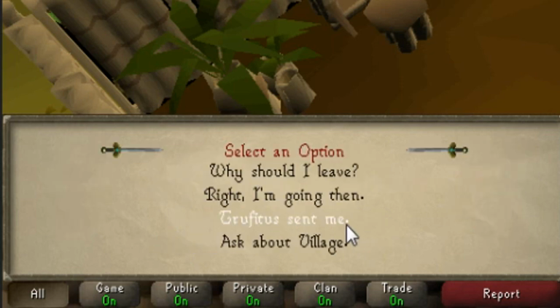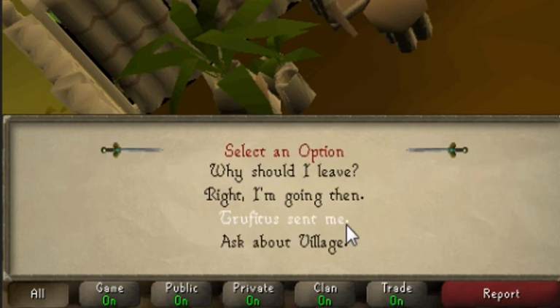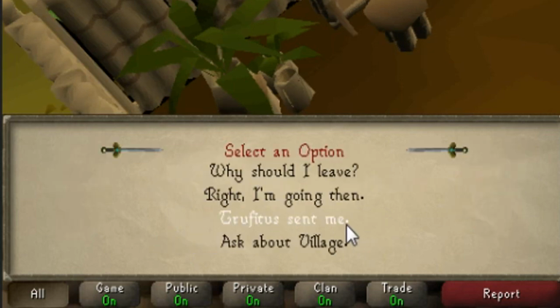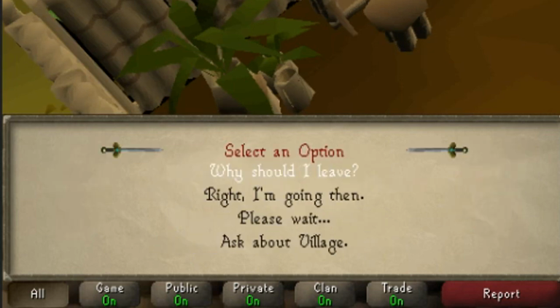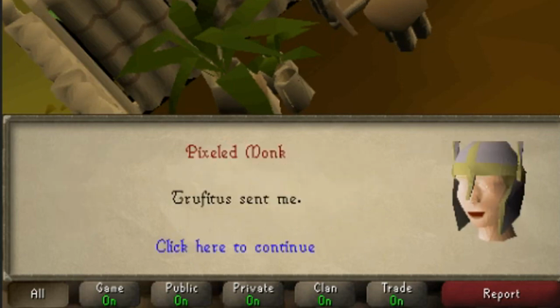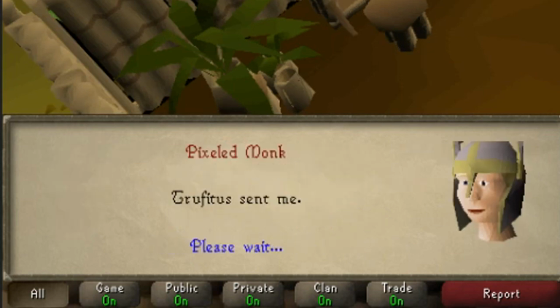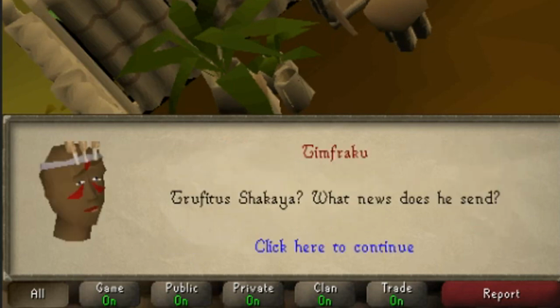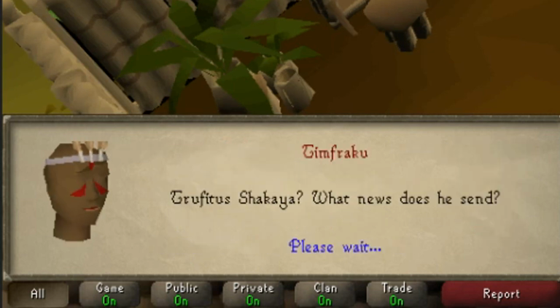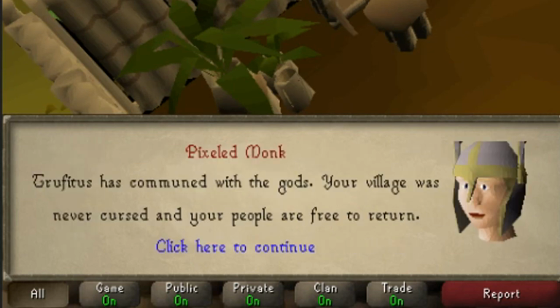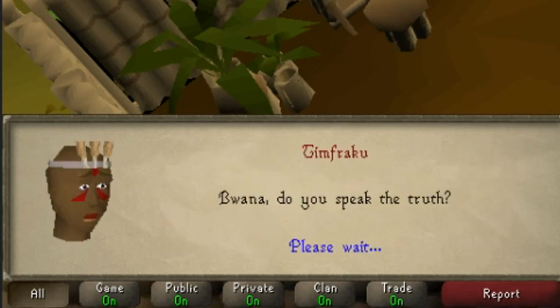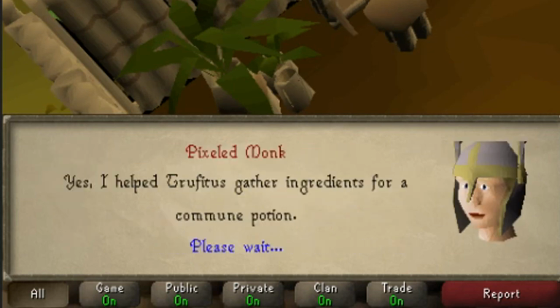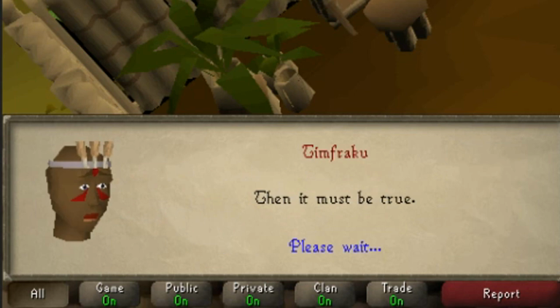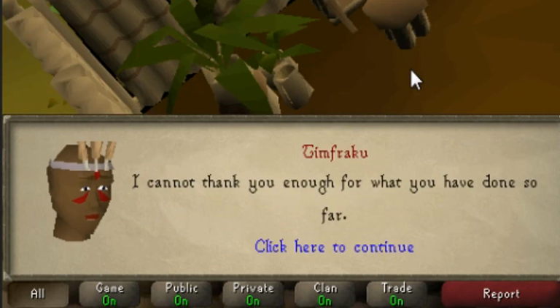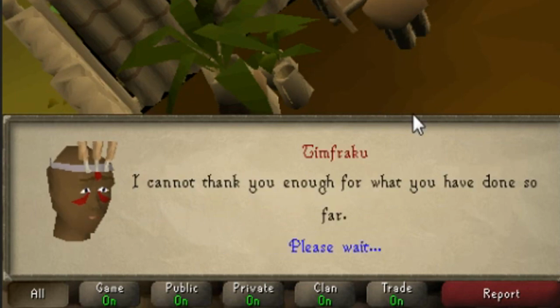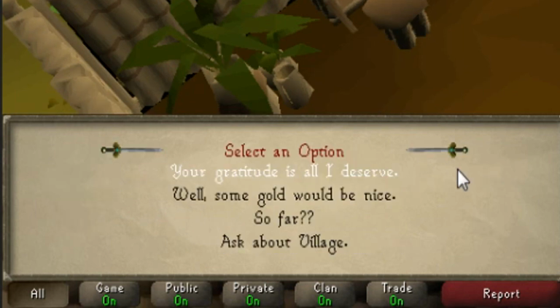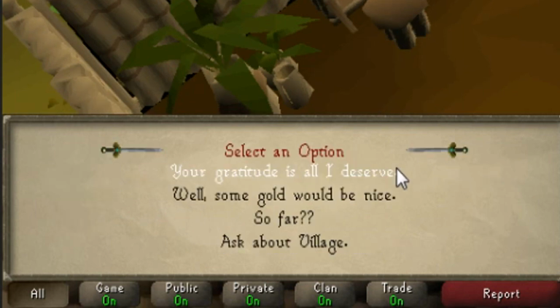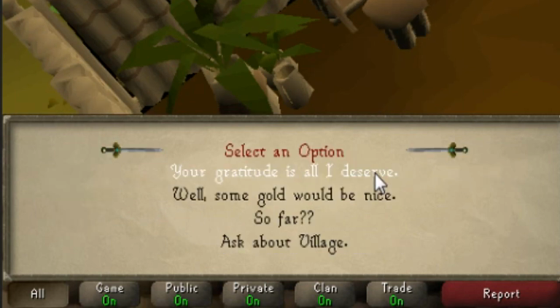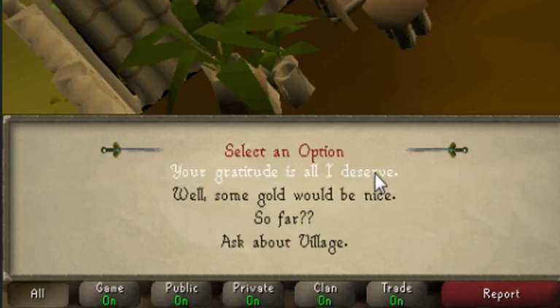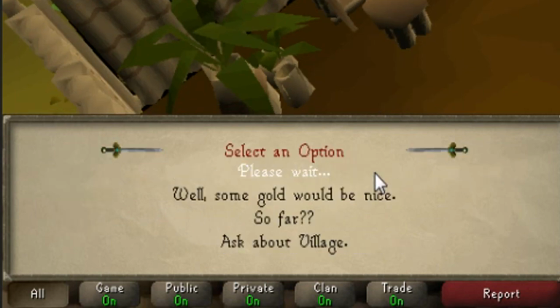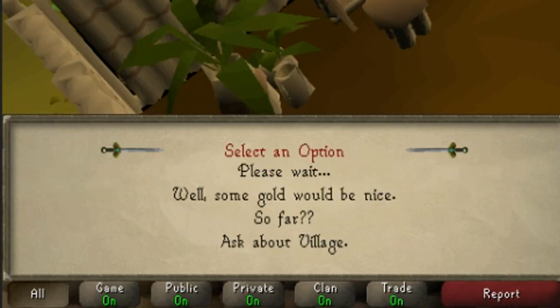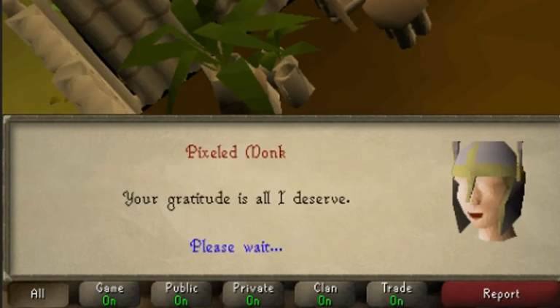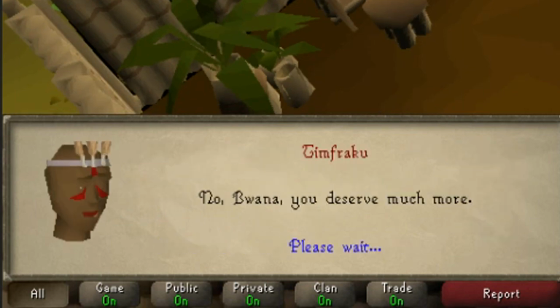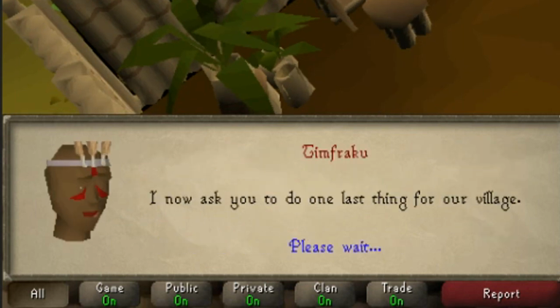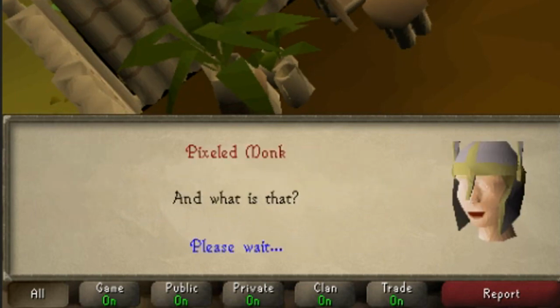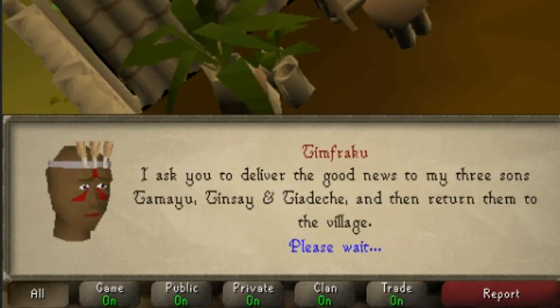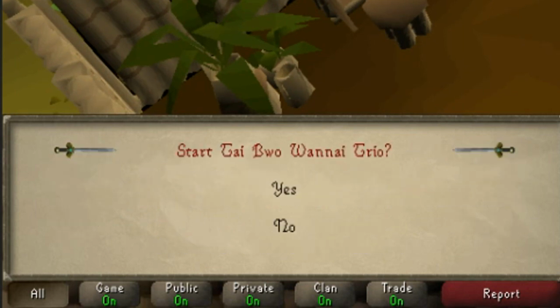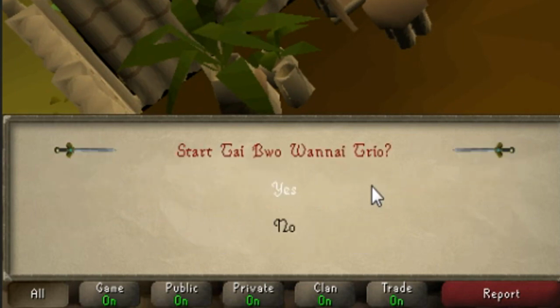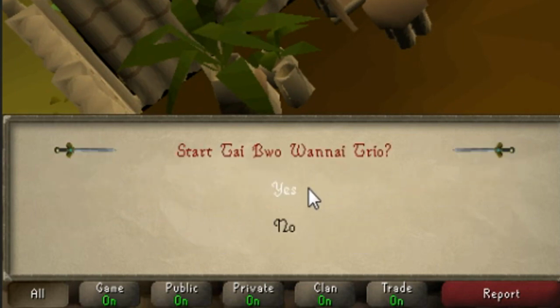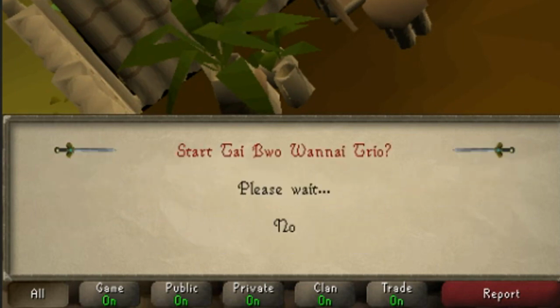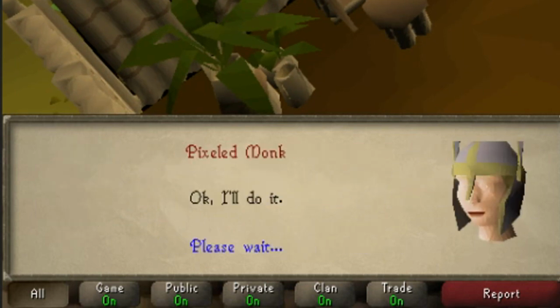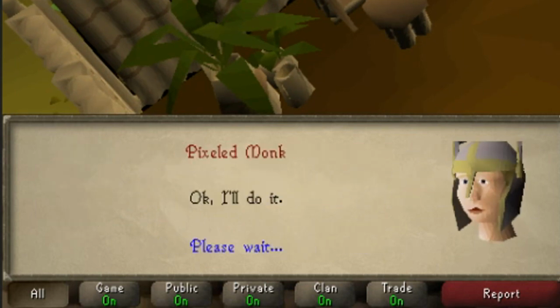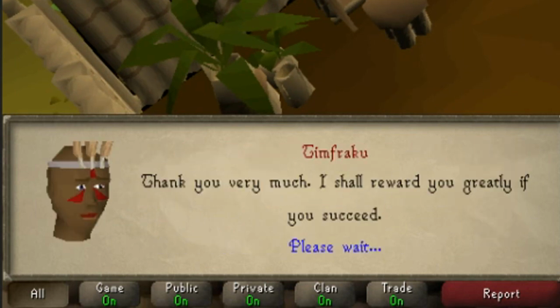Eventually he will ask you to talk to his three sons. Answer yes when prompted, and be sure to check your quest log to make sure you have started Tai Bwo Wannai Trio.